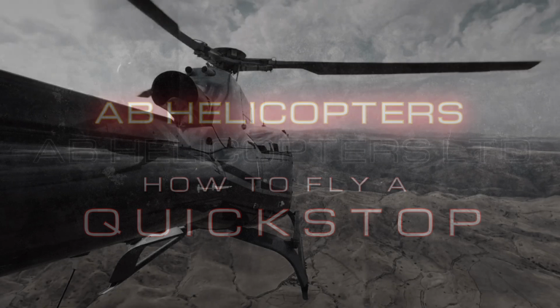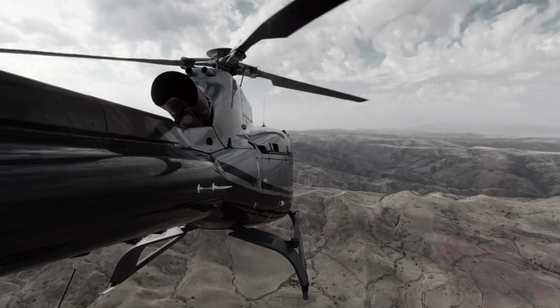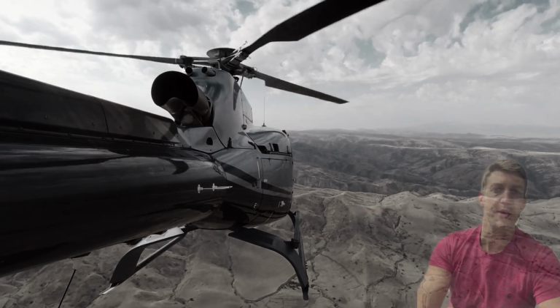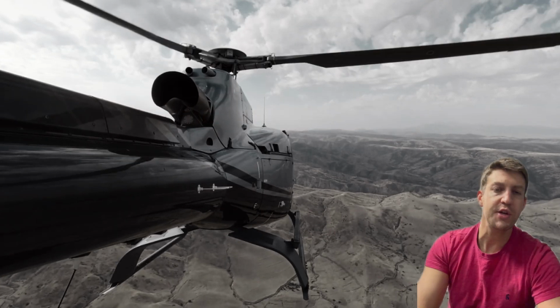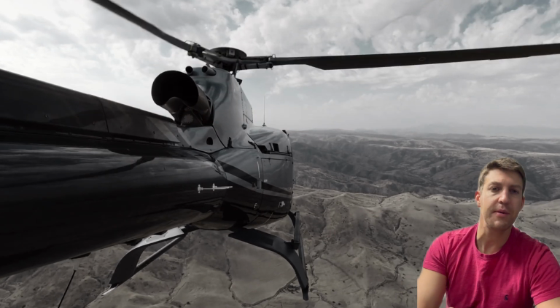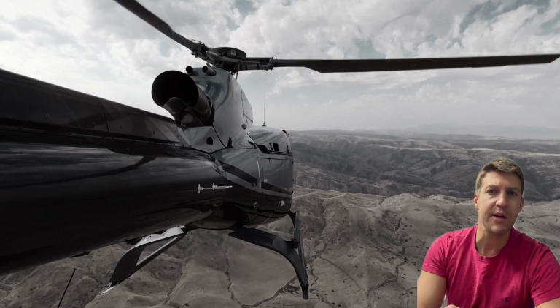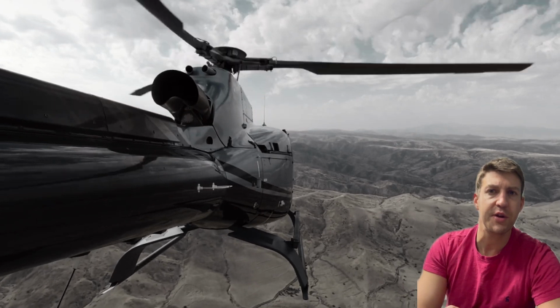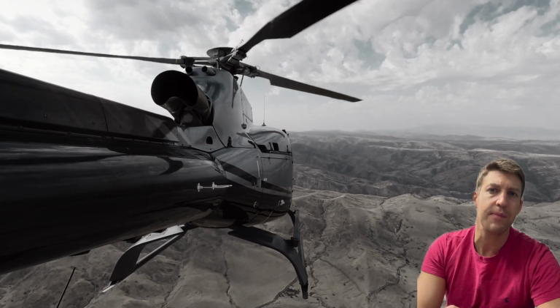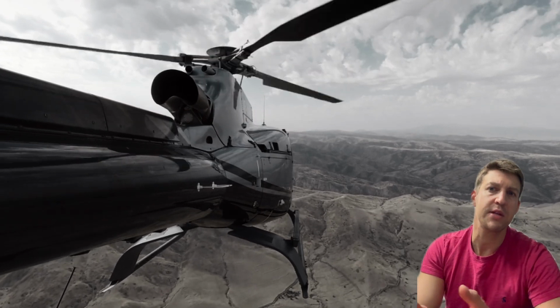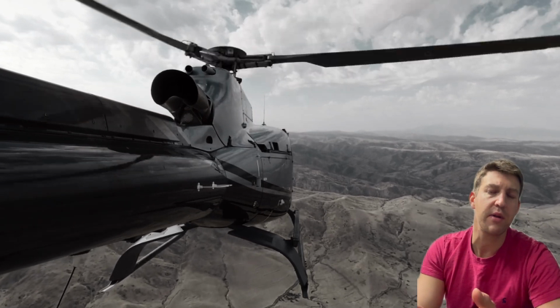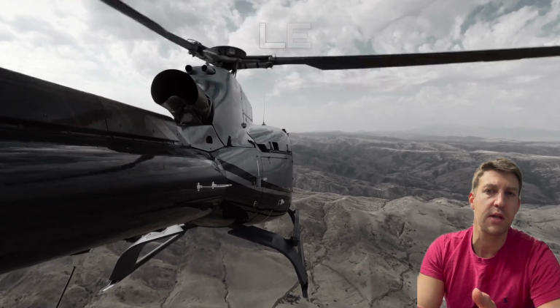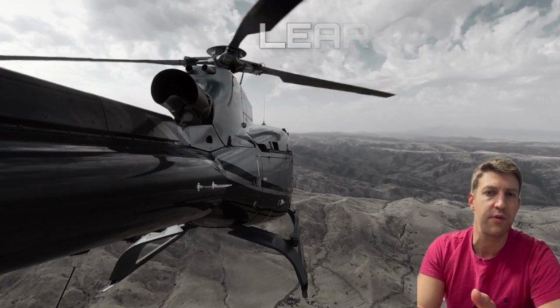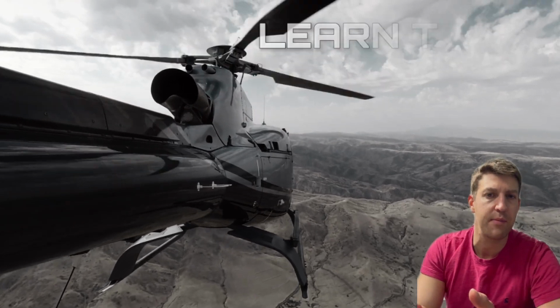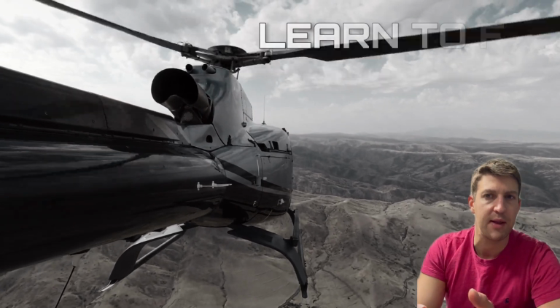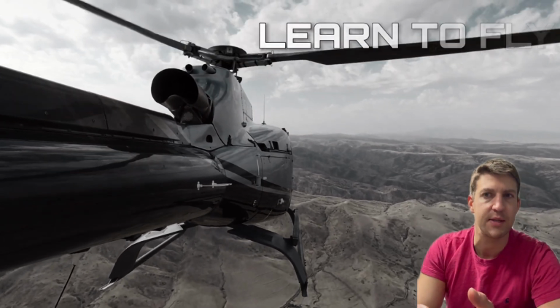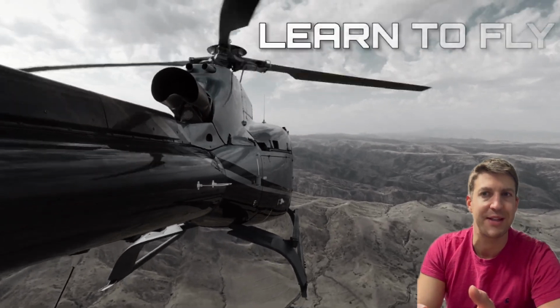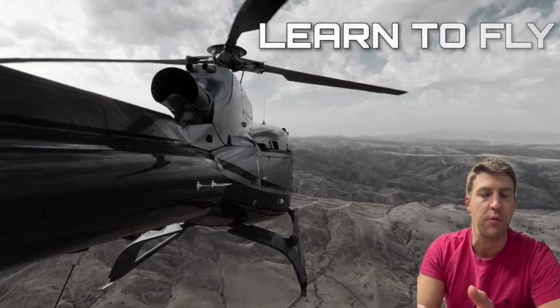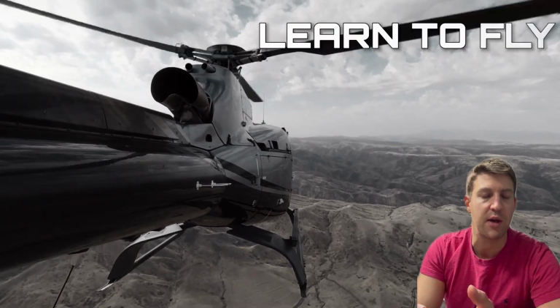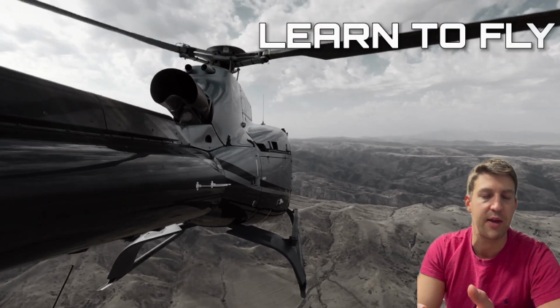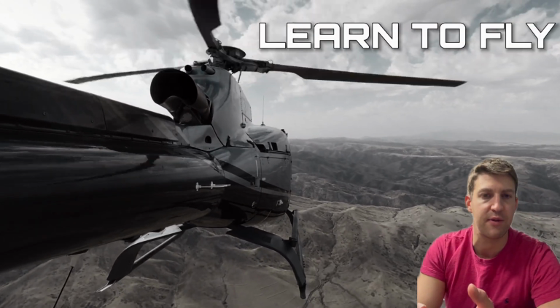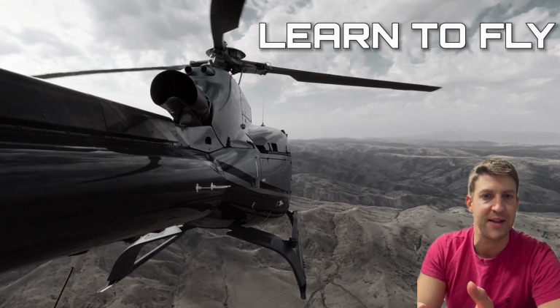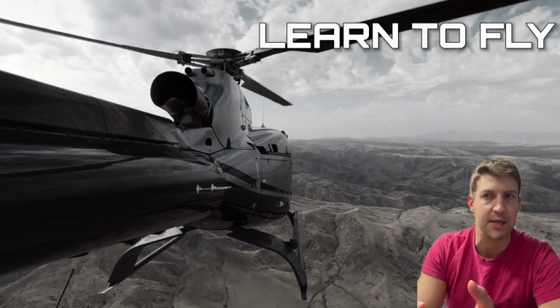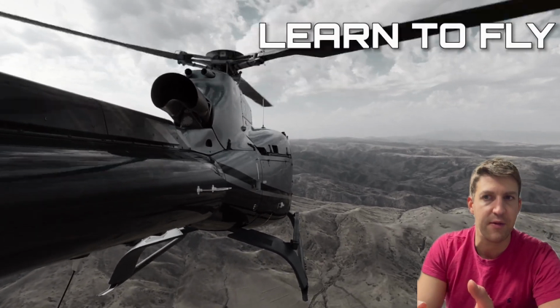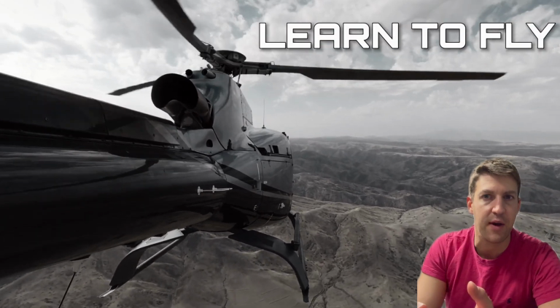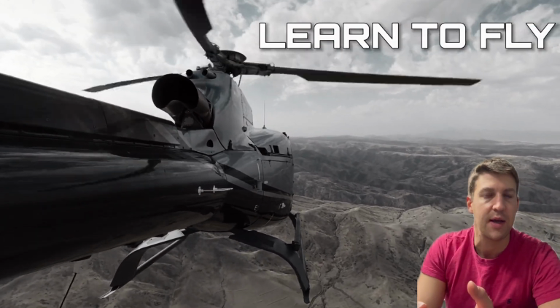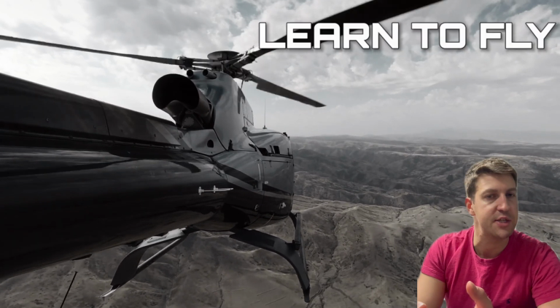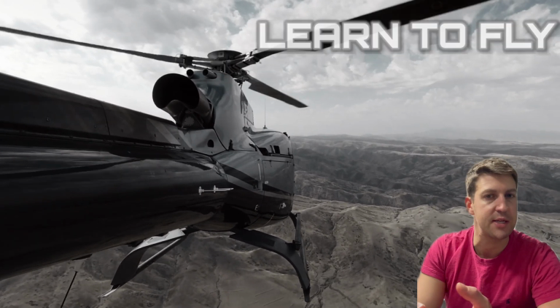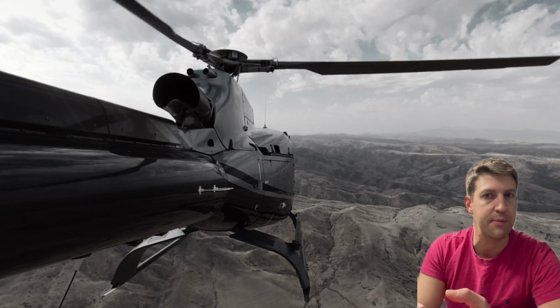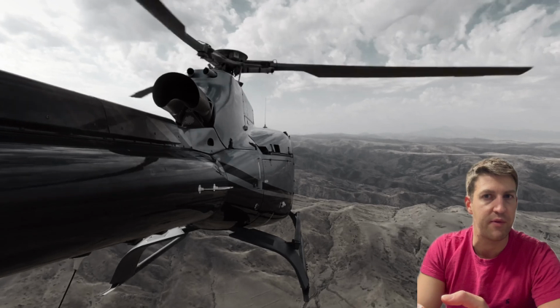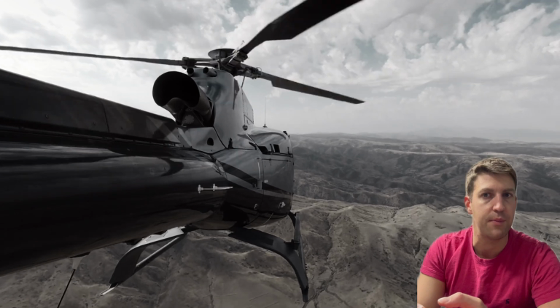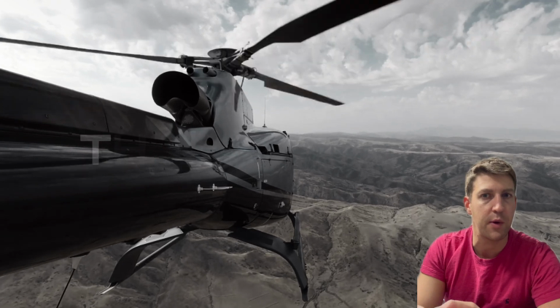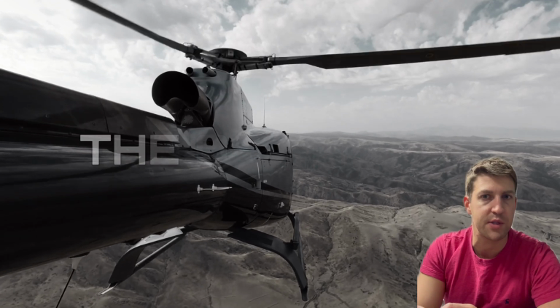Hello YouTube, Andrew here. As part of this Learn to Fly playlist, today we're diving into the fantastically fun and challenging manoeuvre, the Quick Stop.